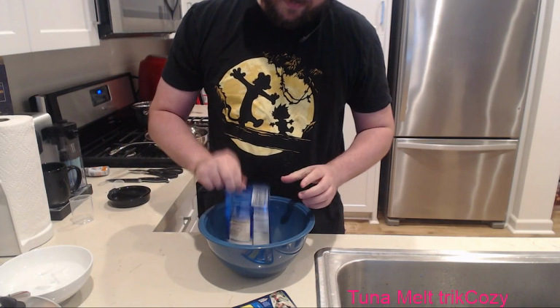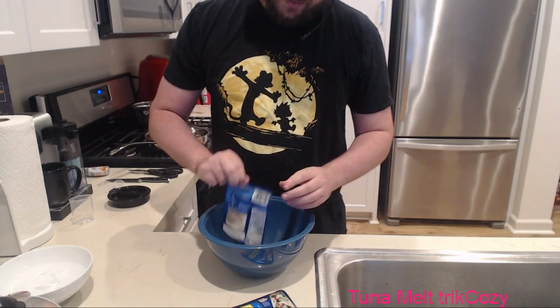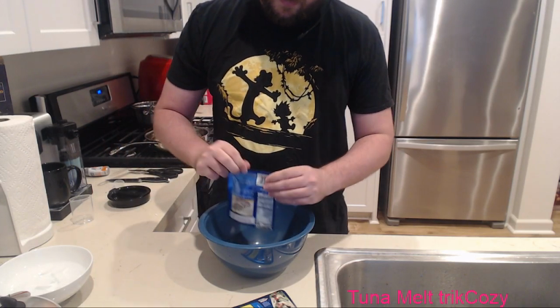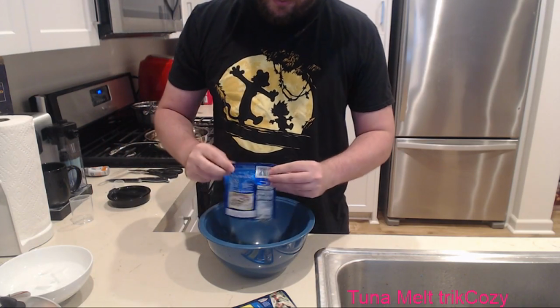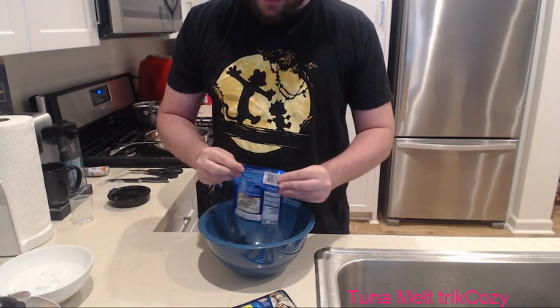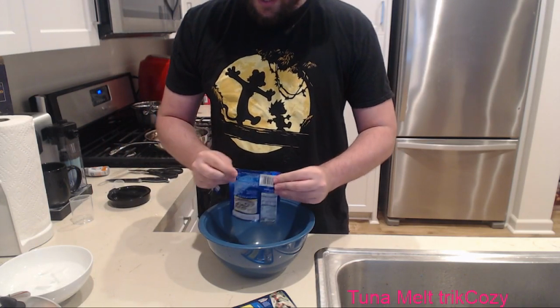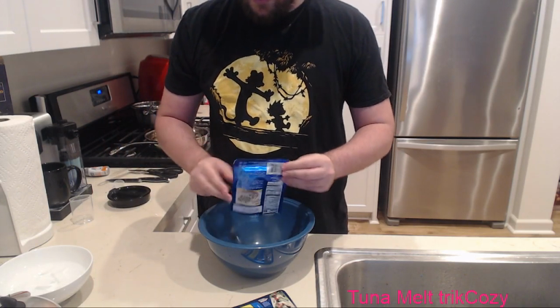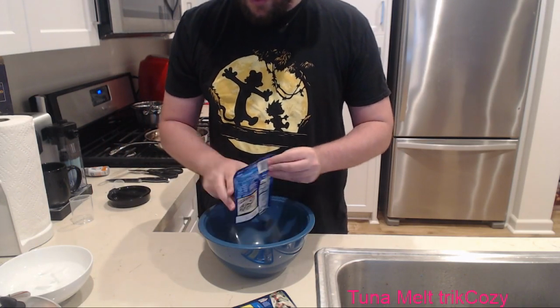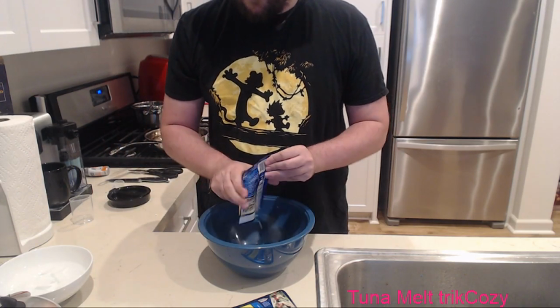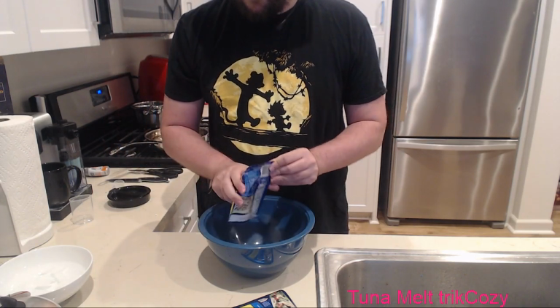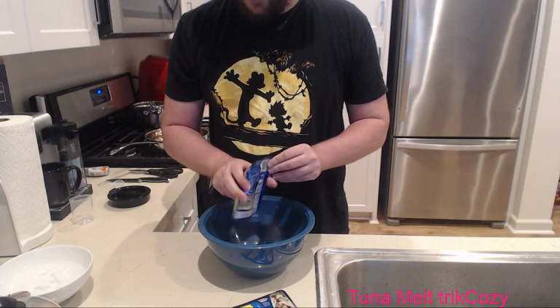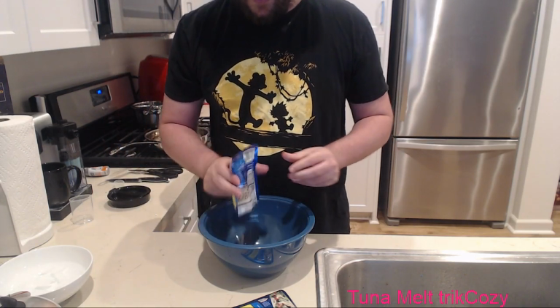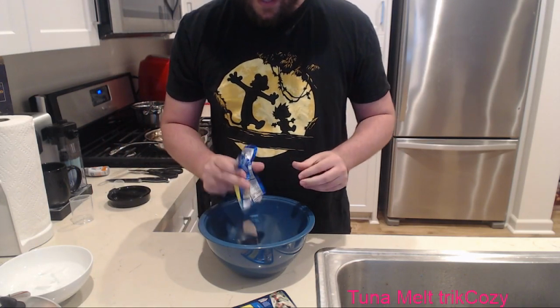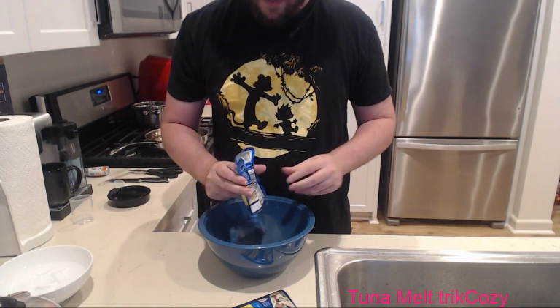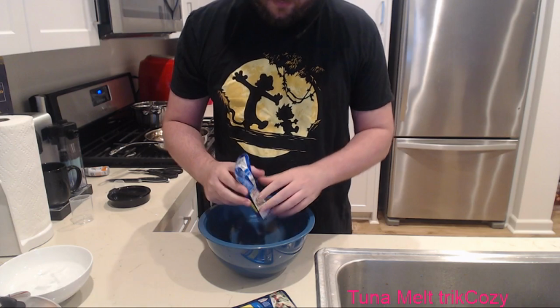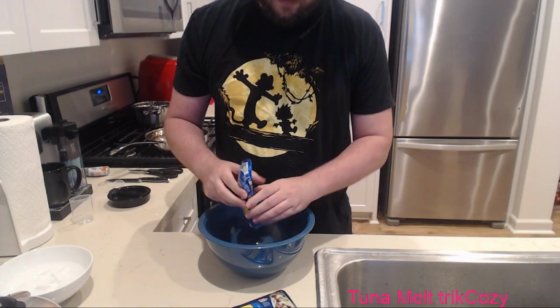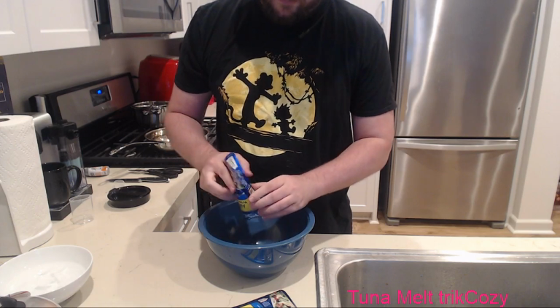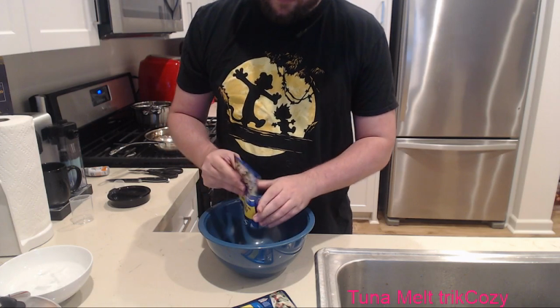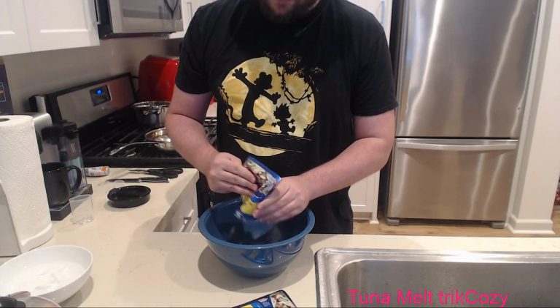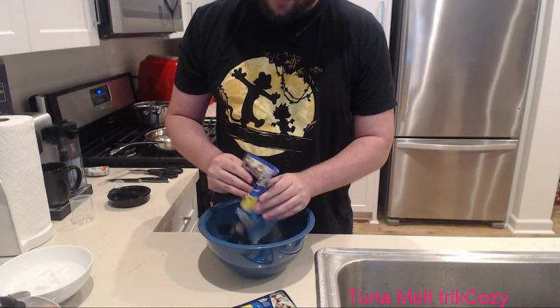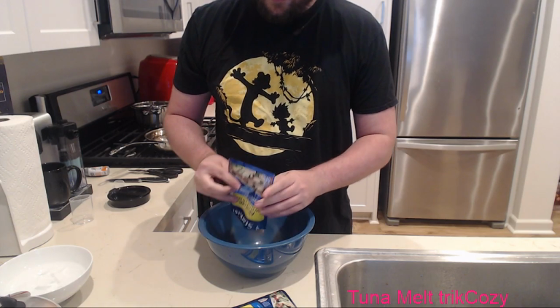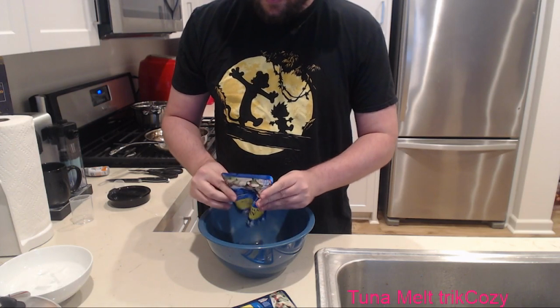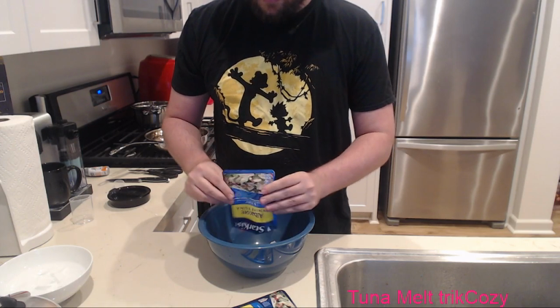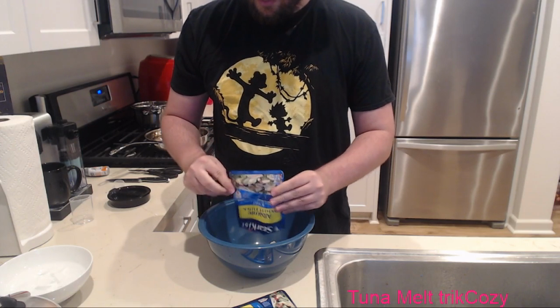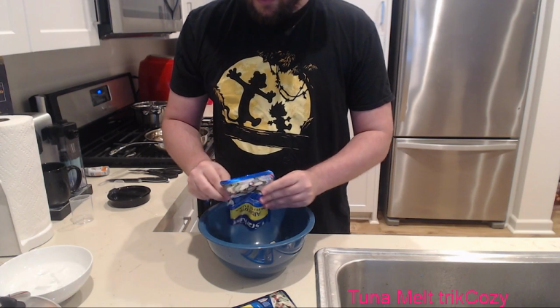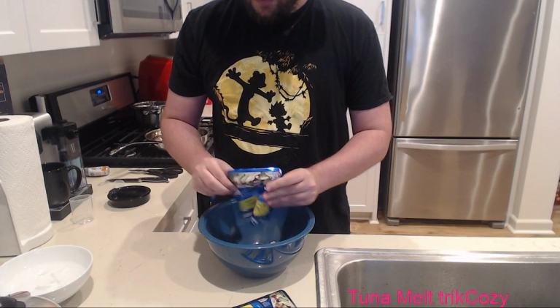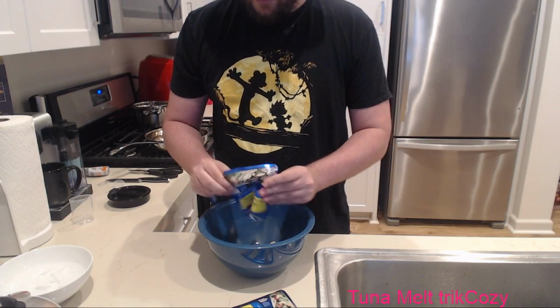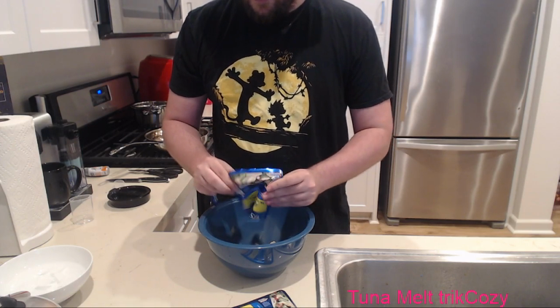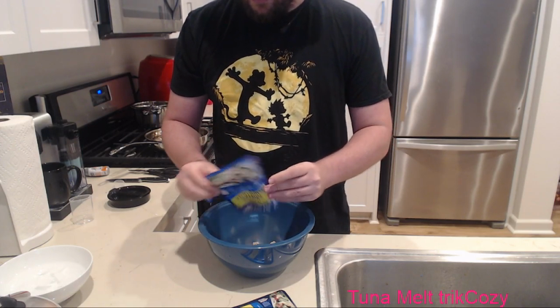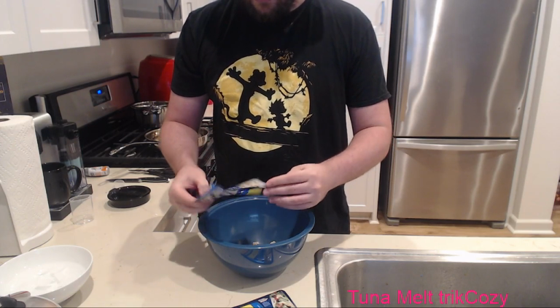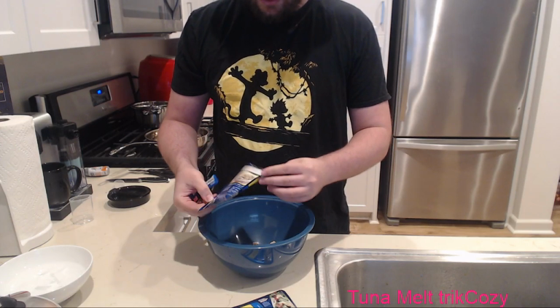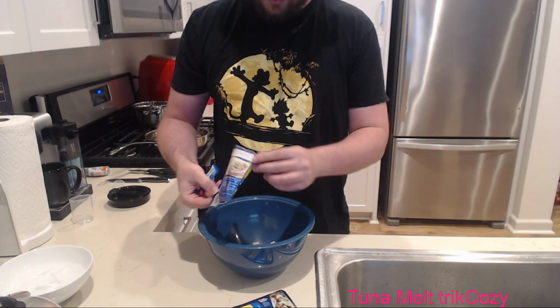Some people use canned tuna packets like that - they're more expensive but they're so much easier.